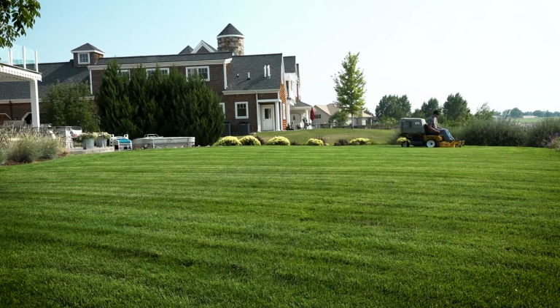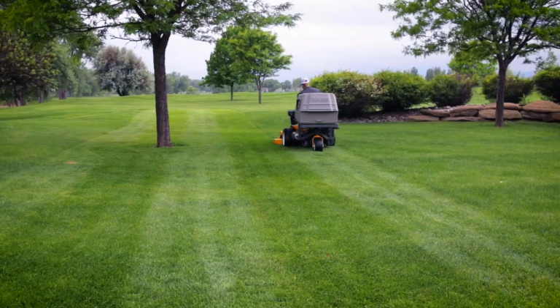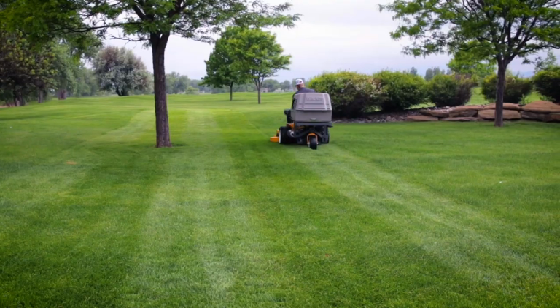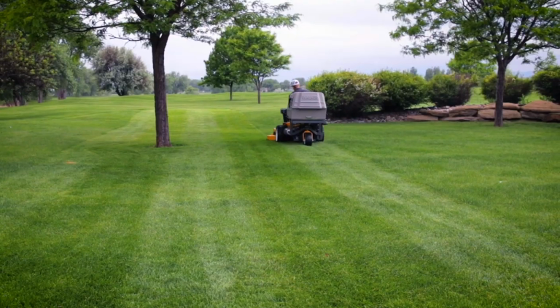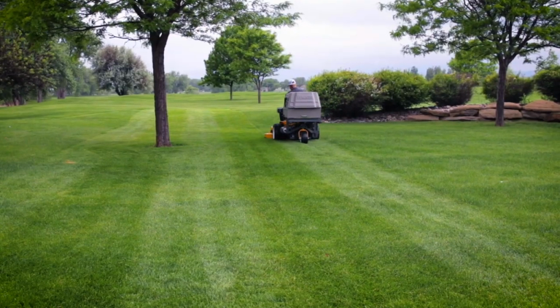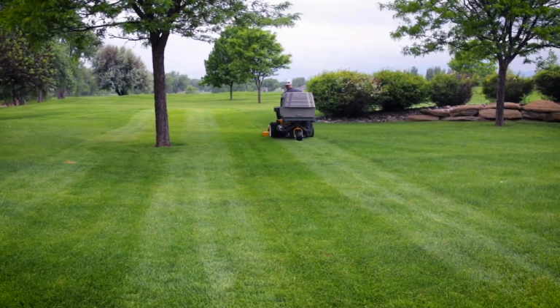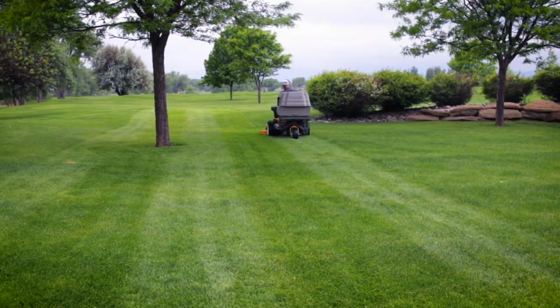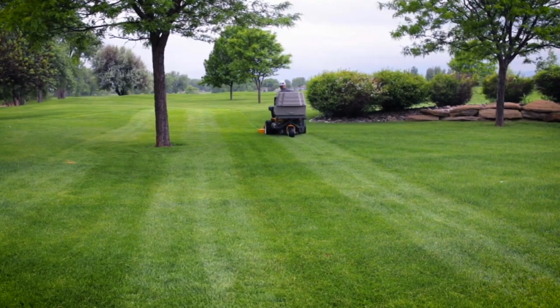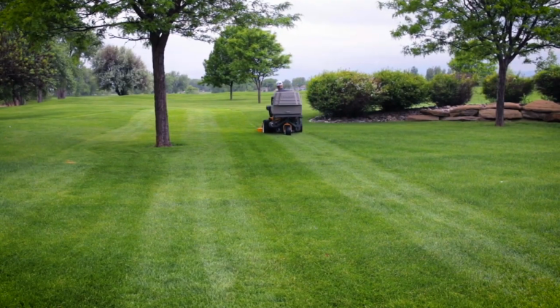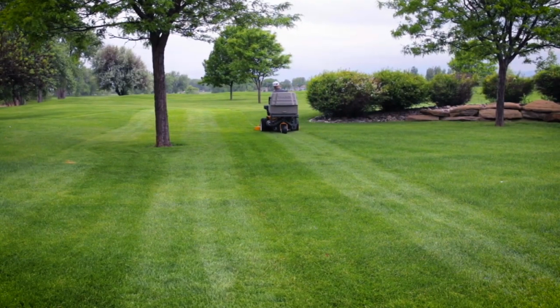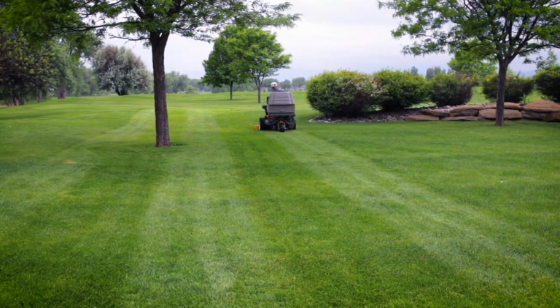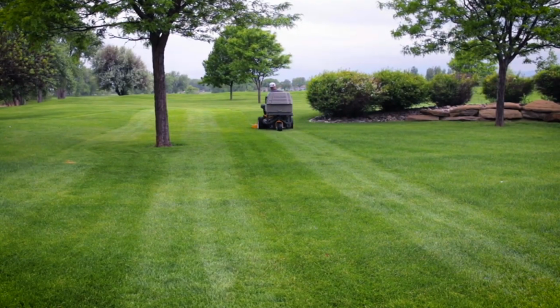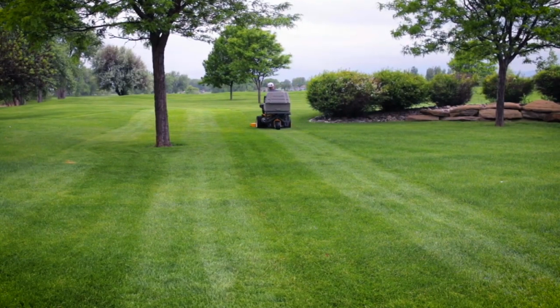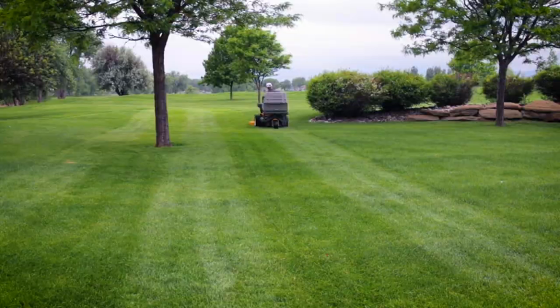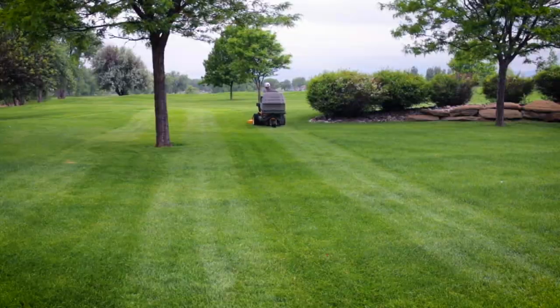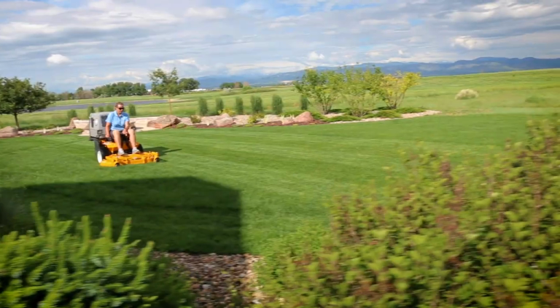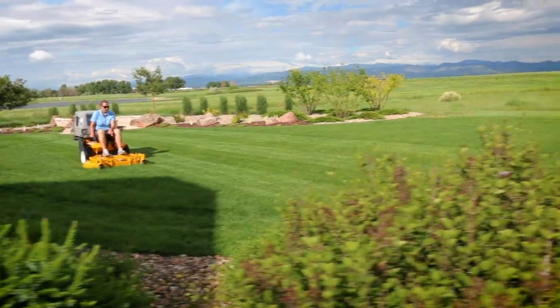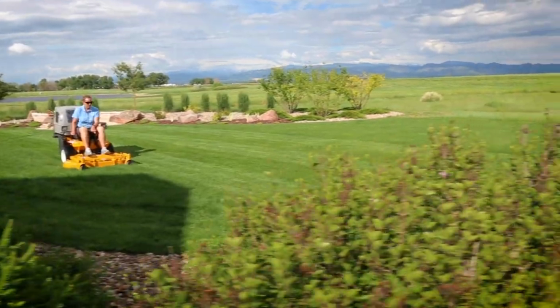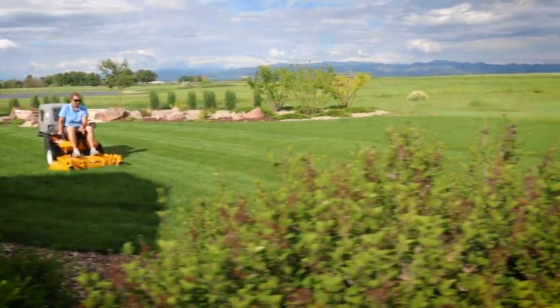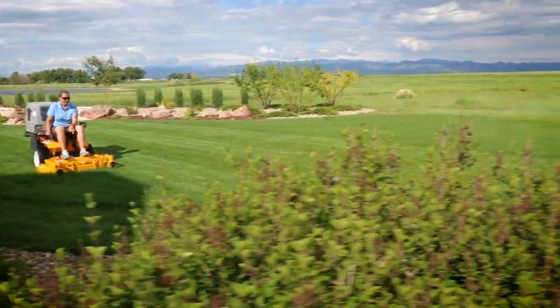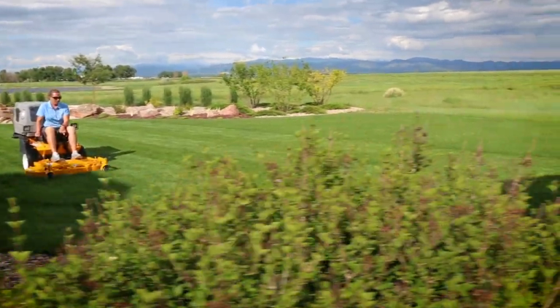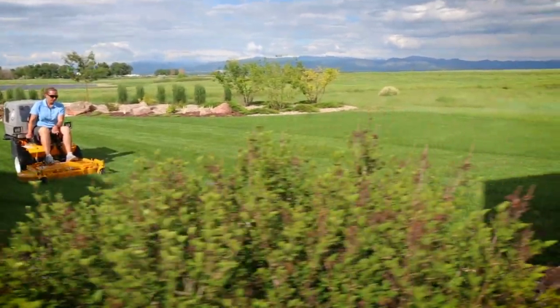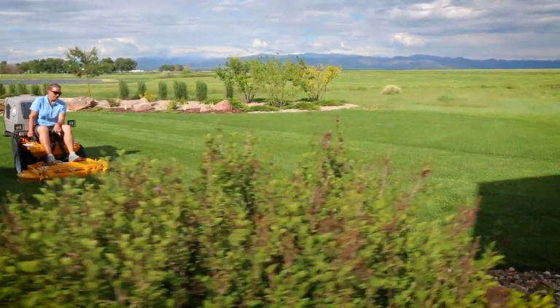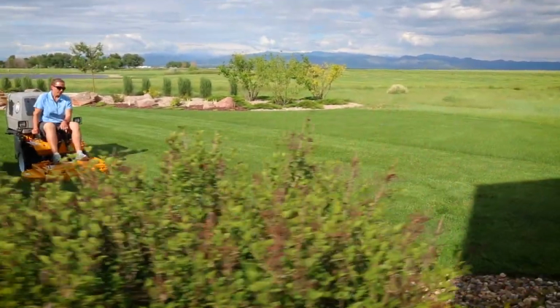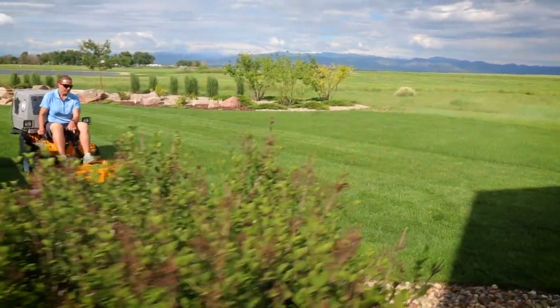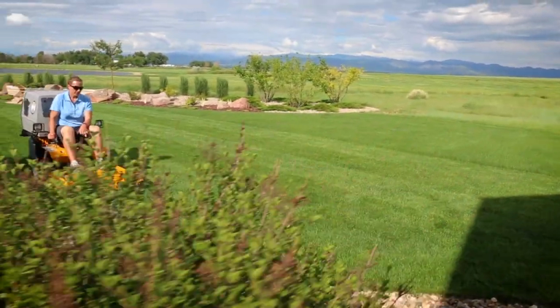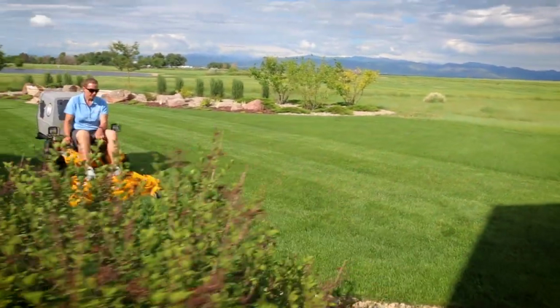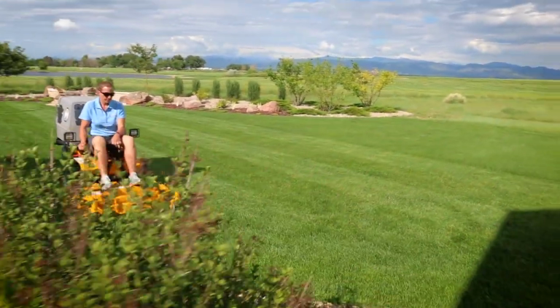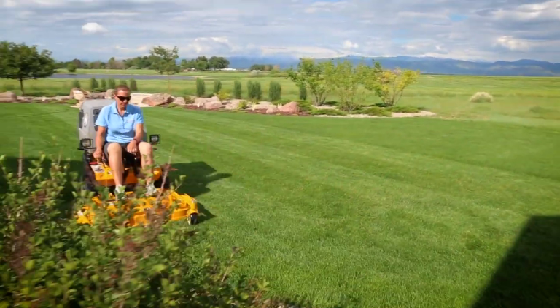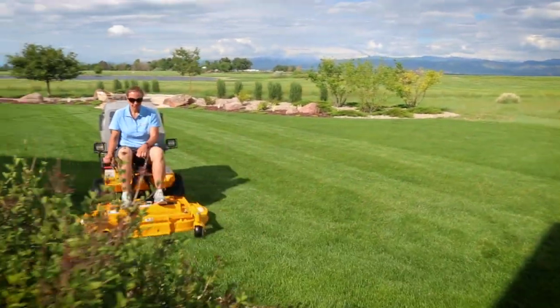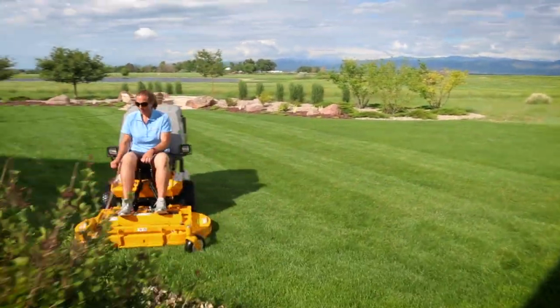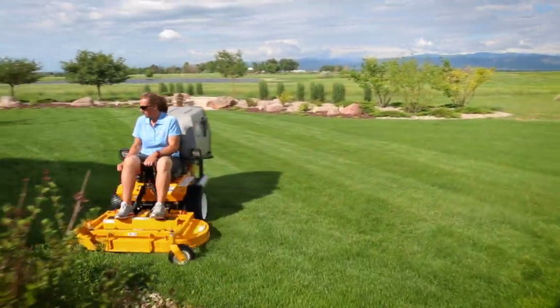Above all, a lawn mower should do one thing well — cut grass beautifully. The Walker does not disappoint.